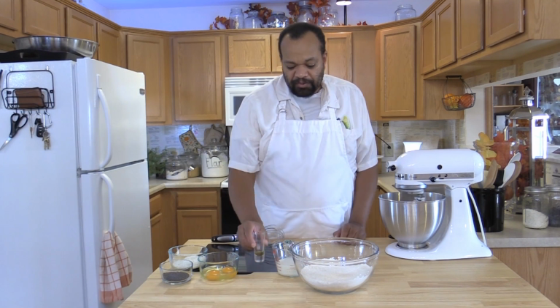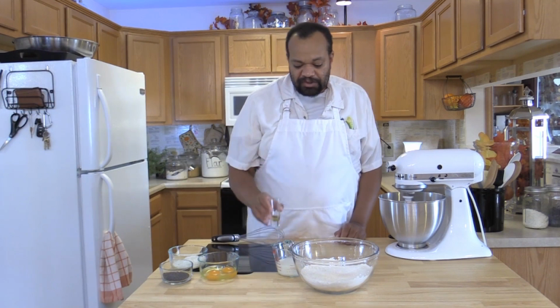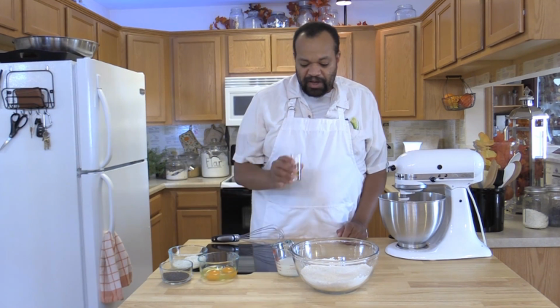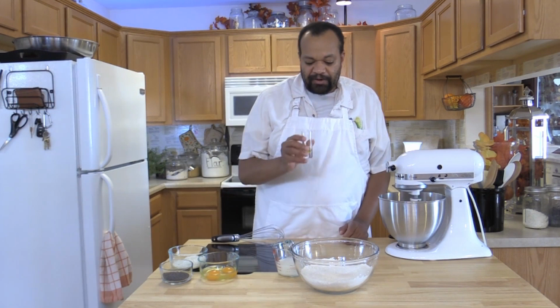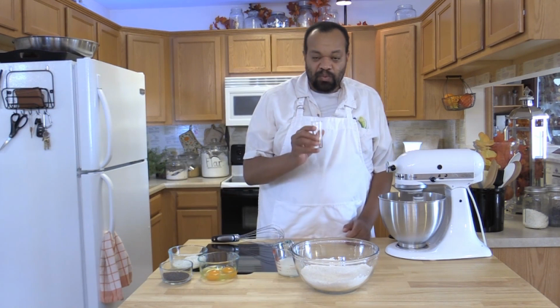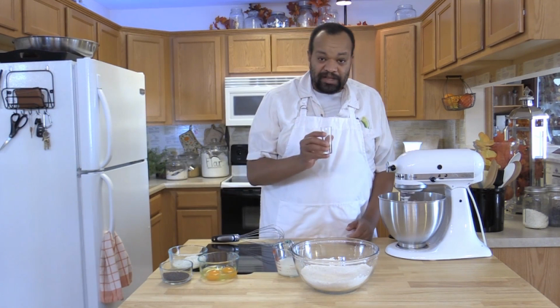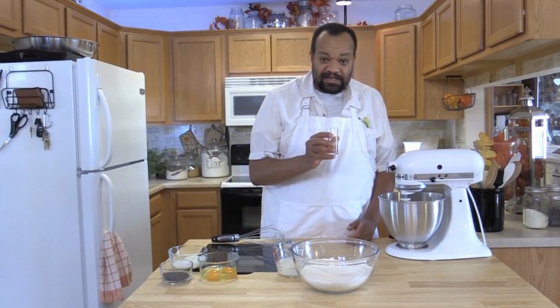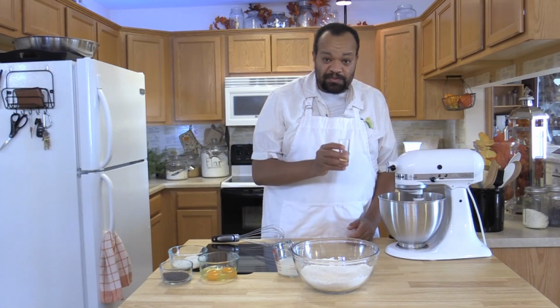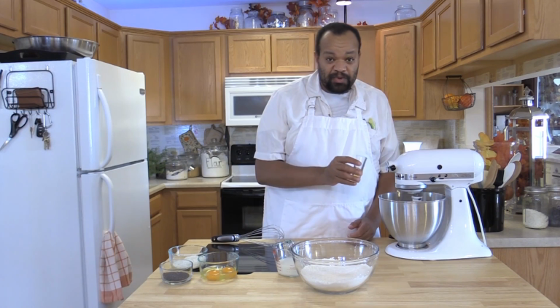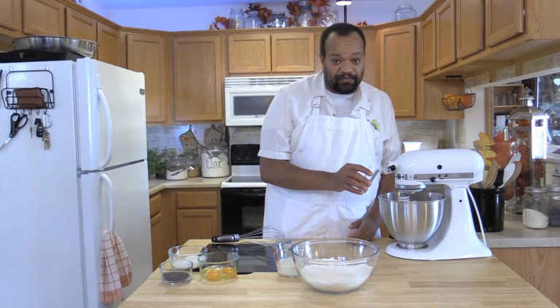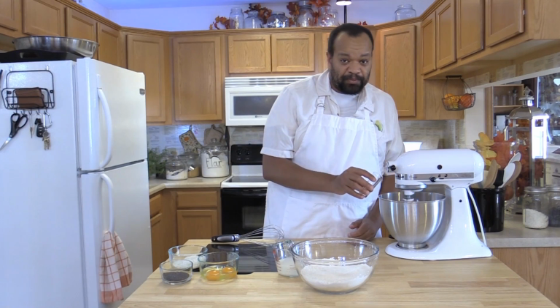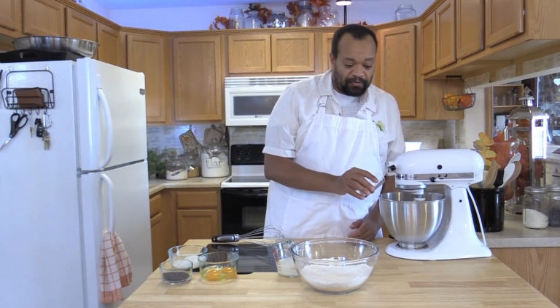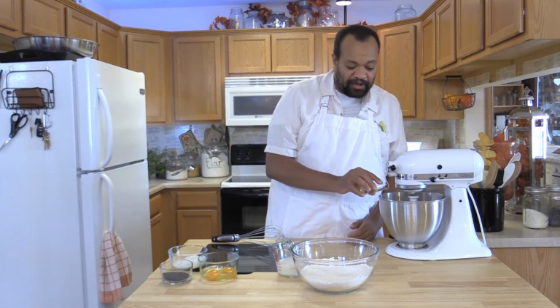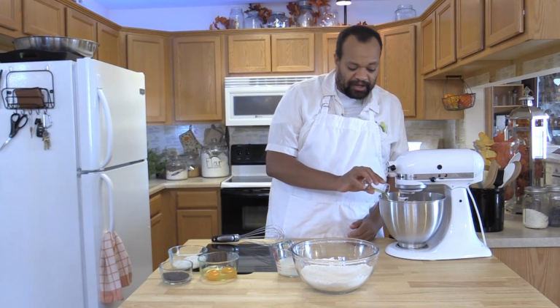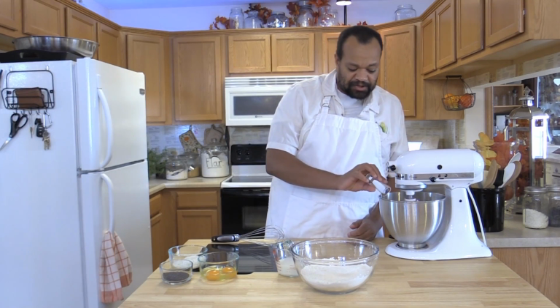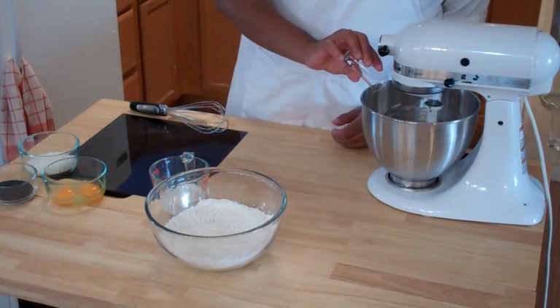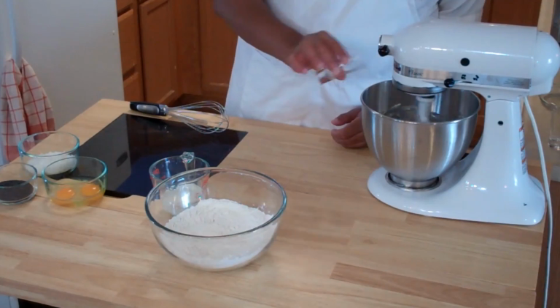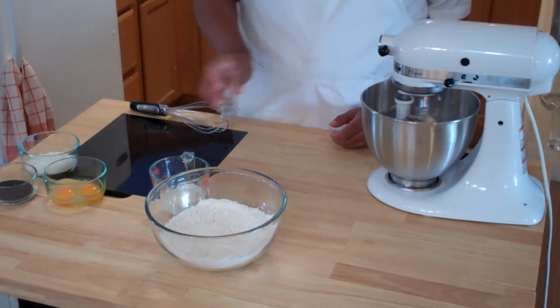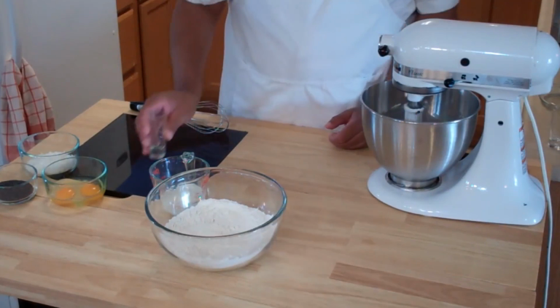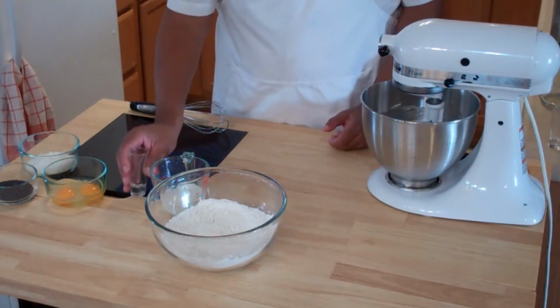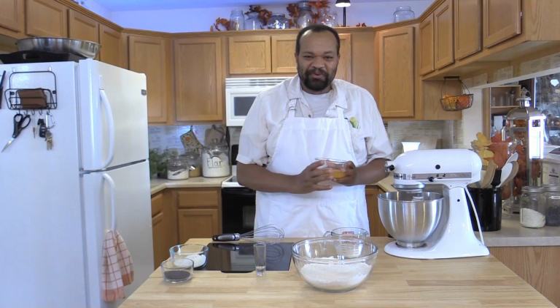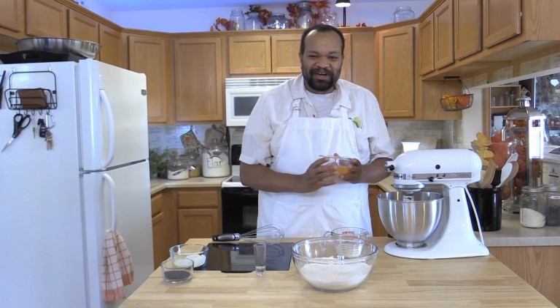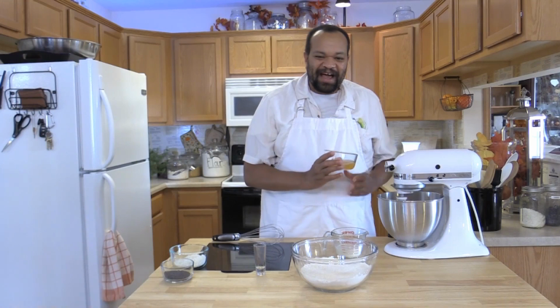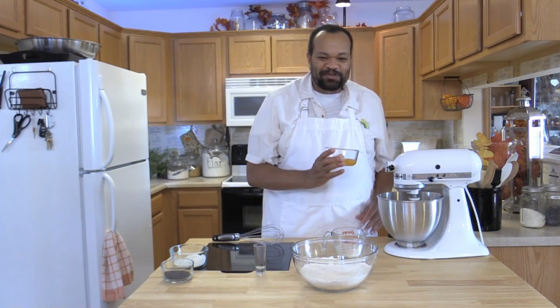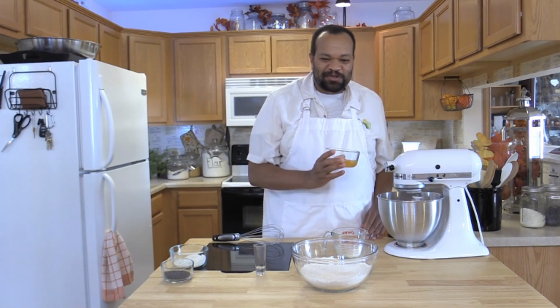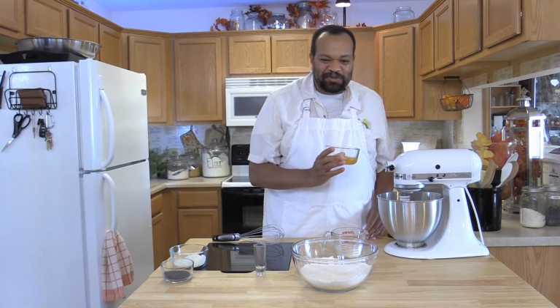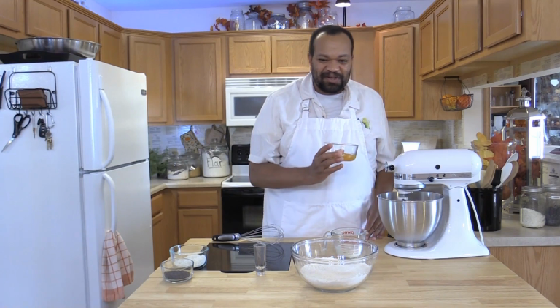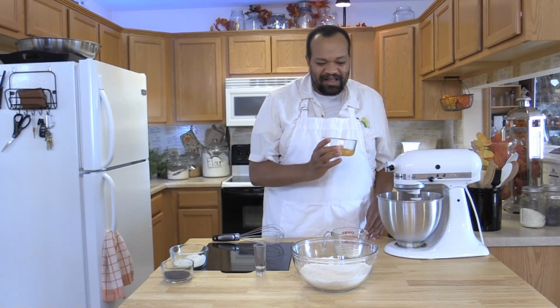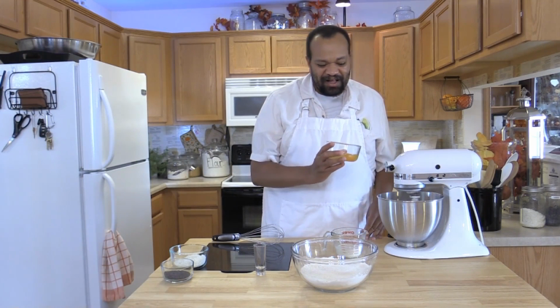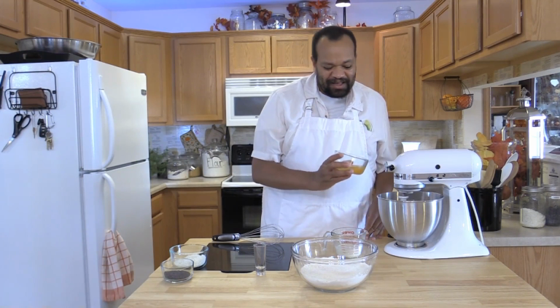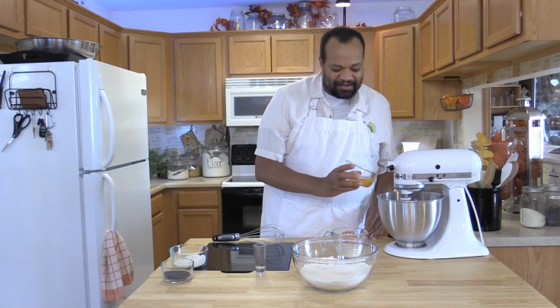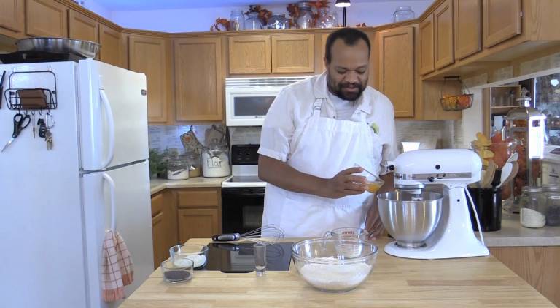I'm going to add 1 teaspoon of pure vanilla extract, and we're going to add 2 eggs.